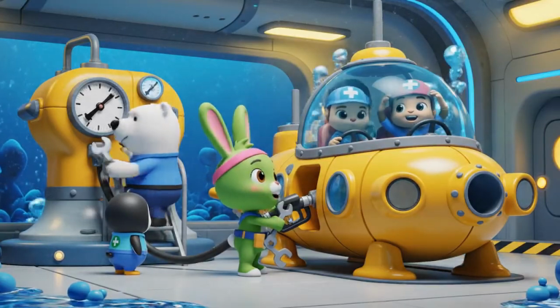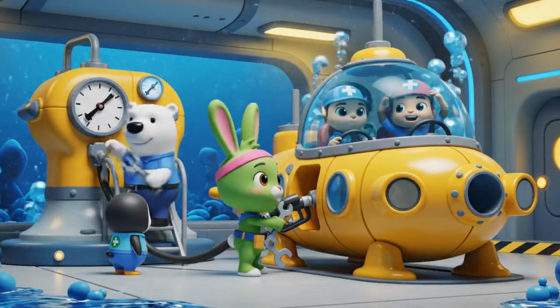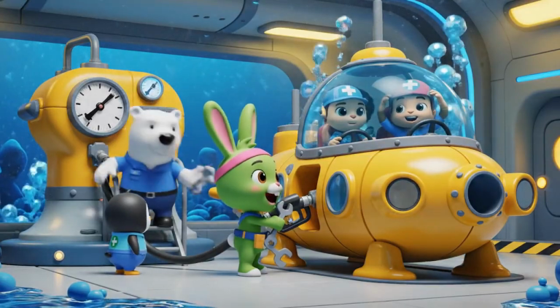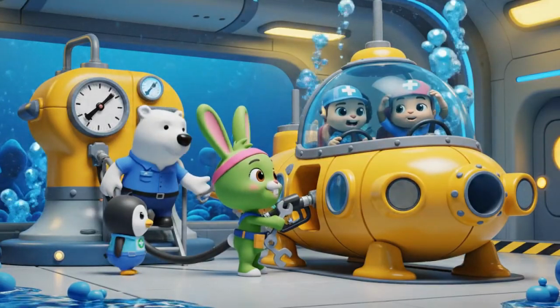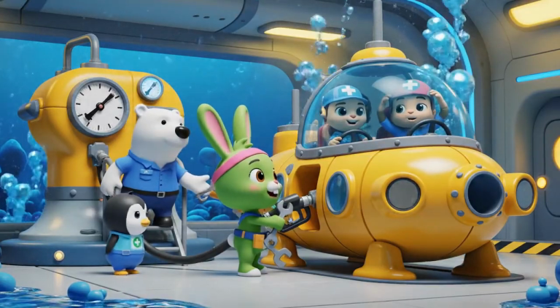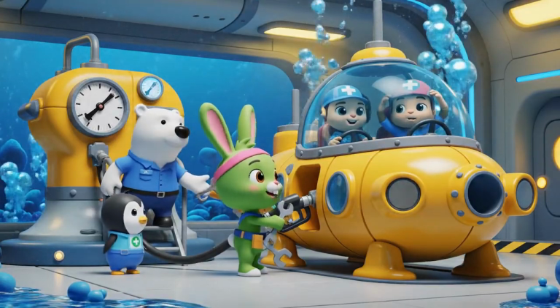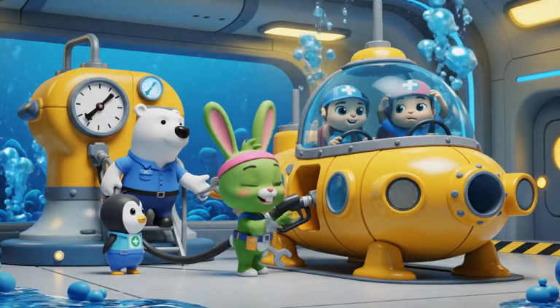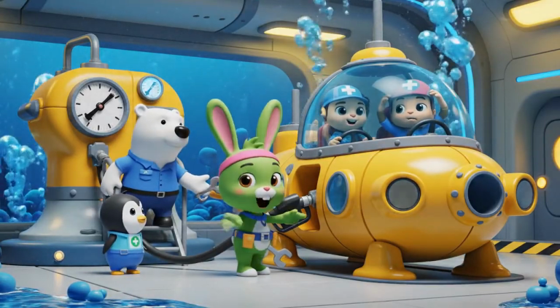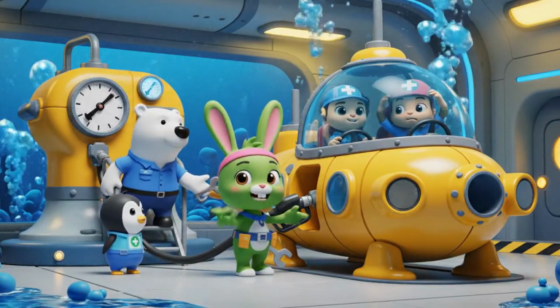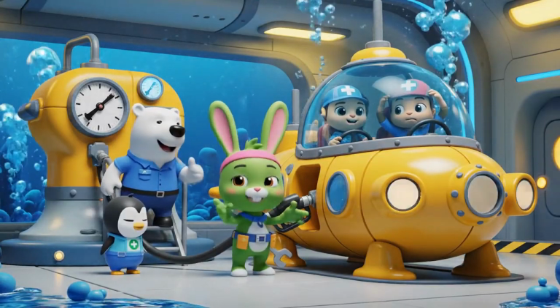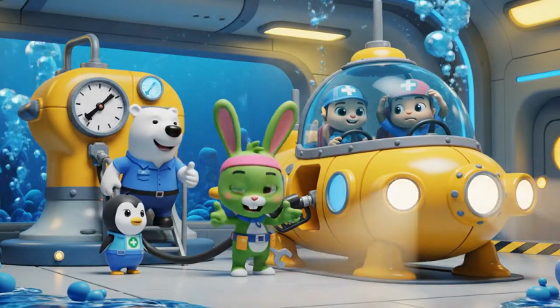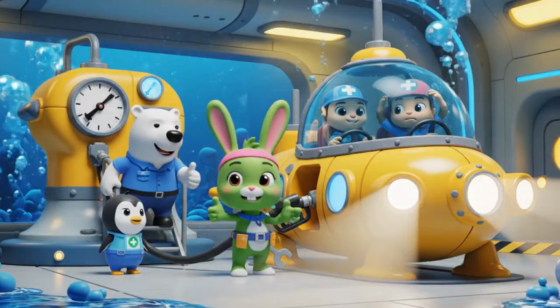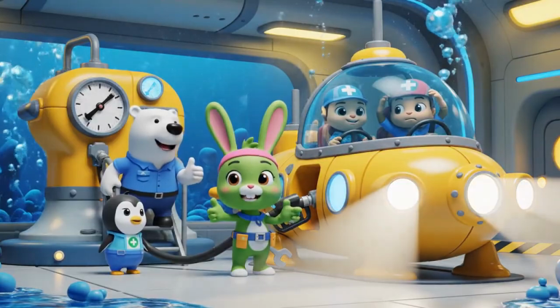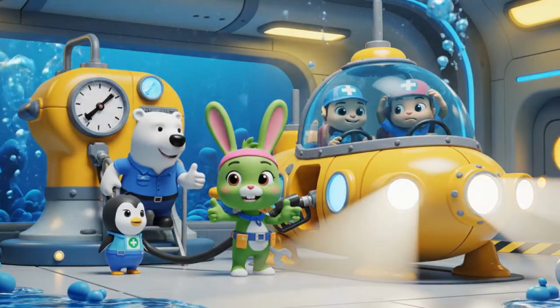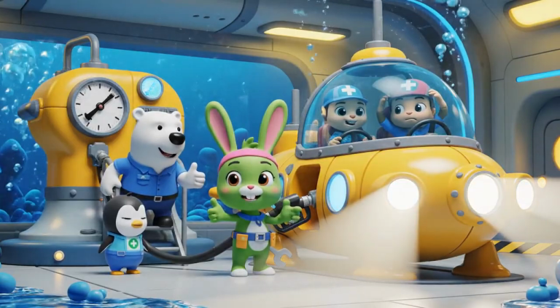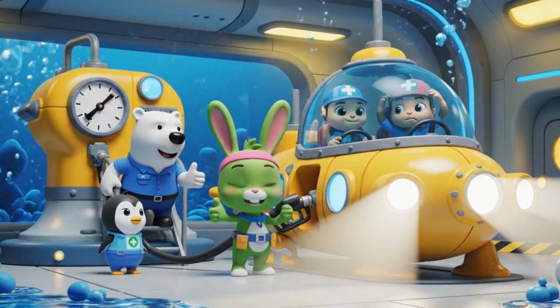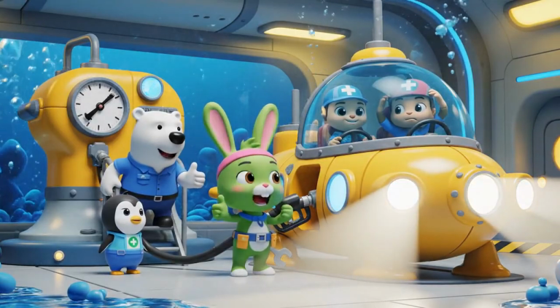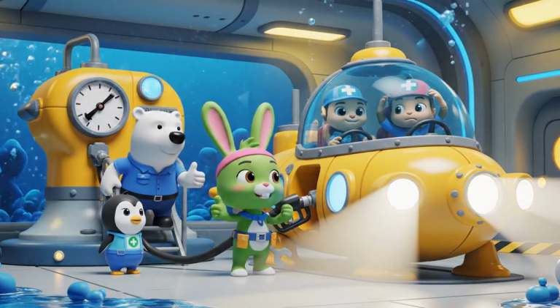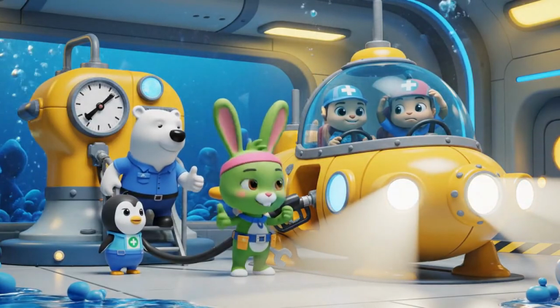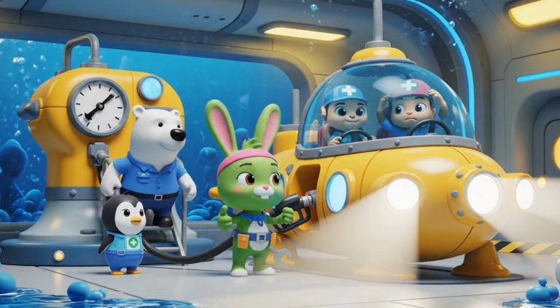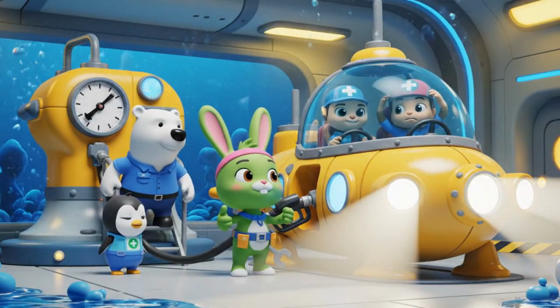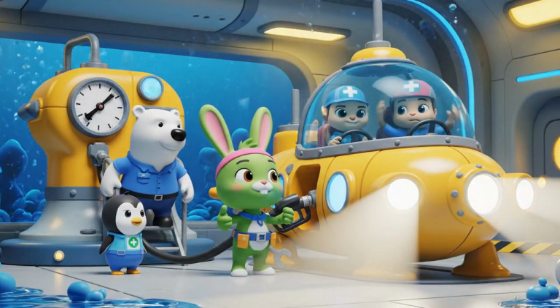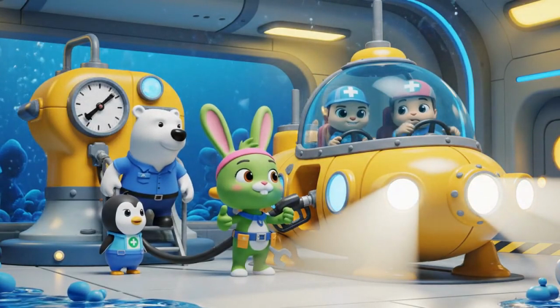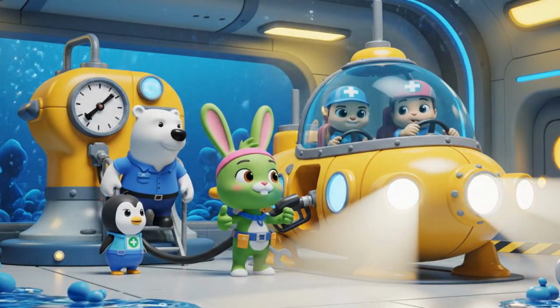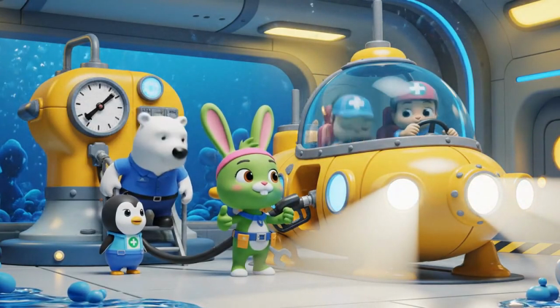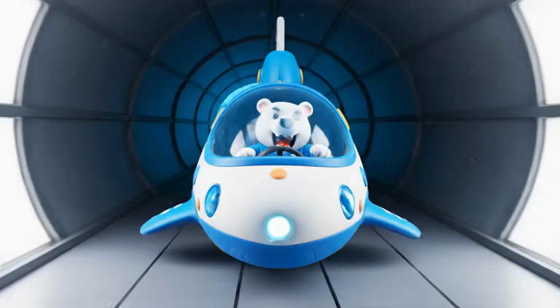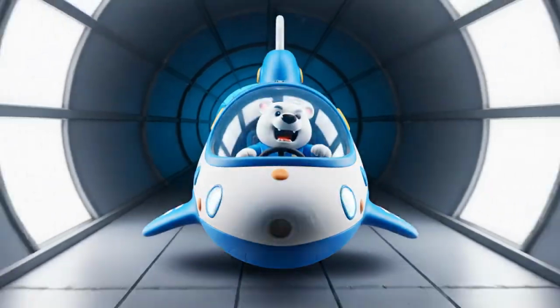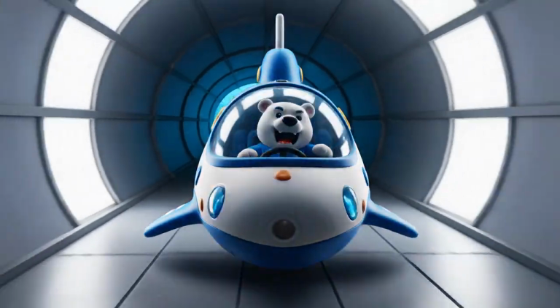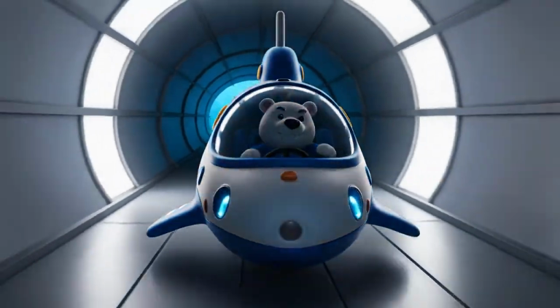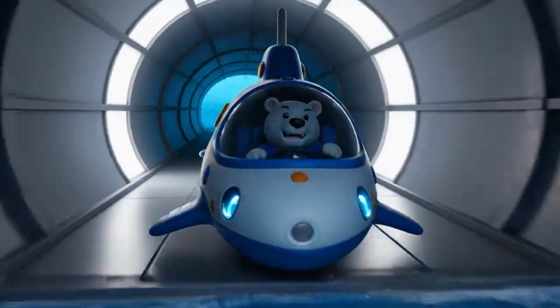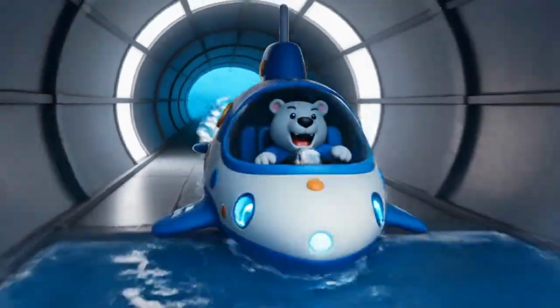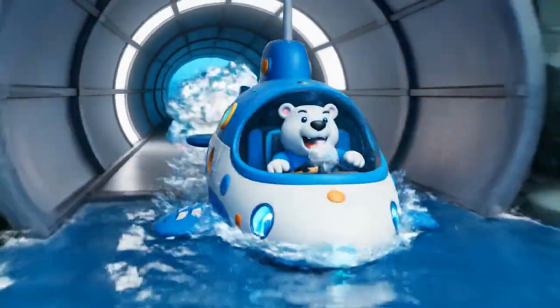Gup is fully charged and ready for the Dark Zone, Captain! Octonauts, launch!